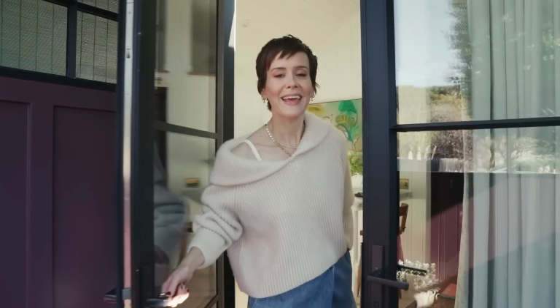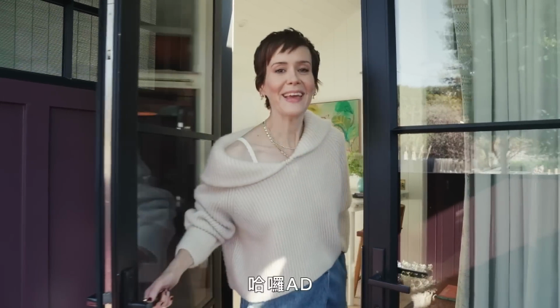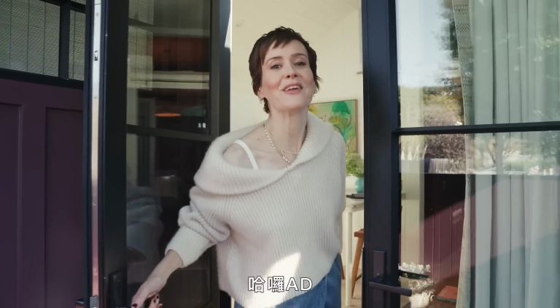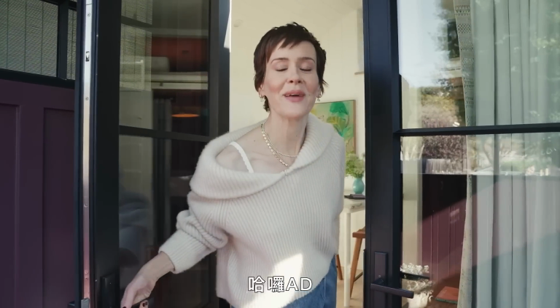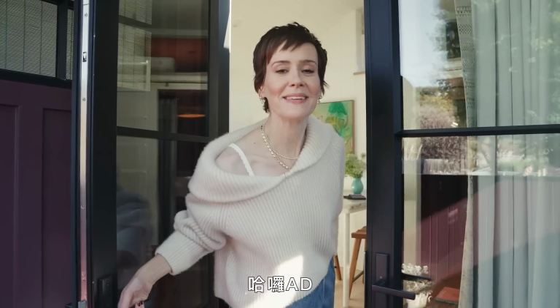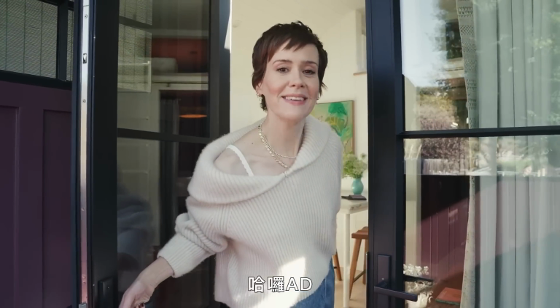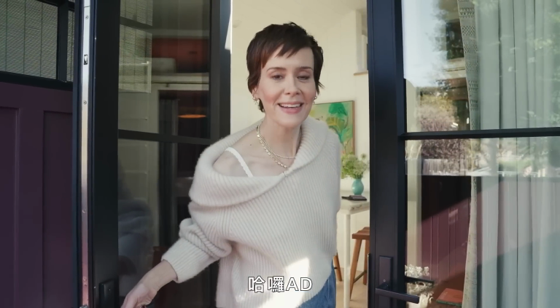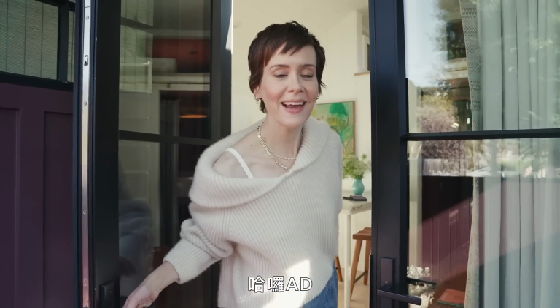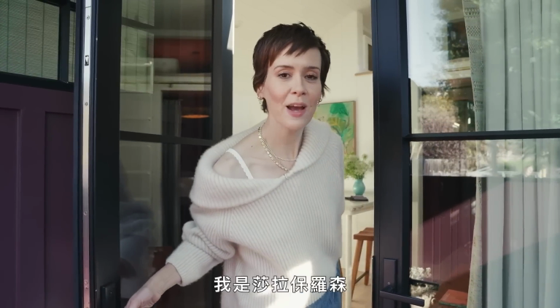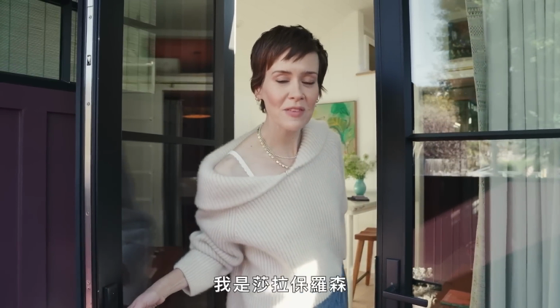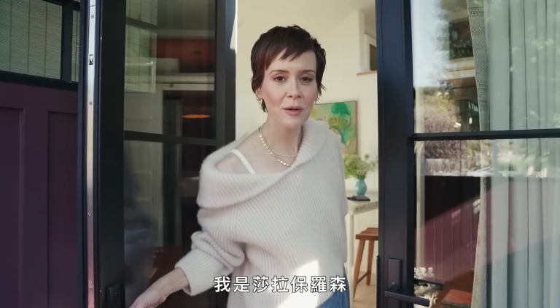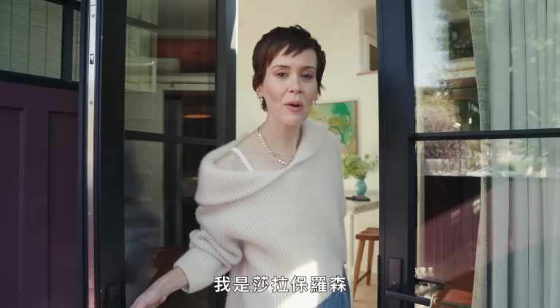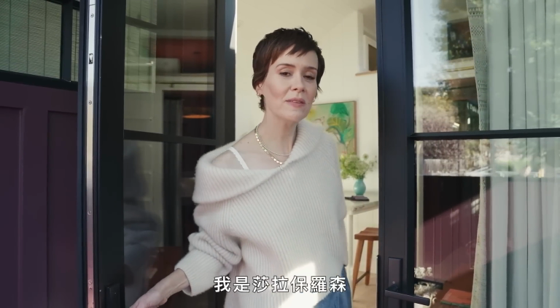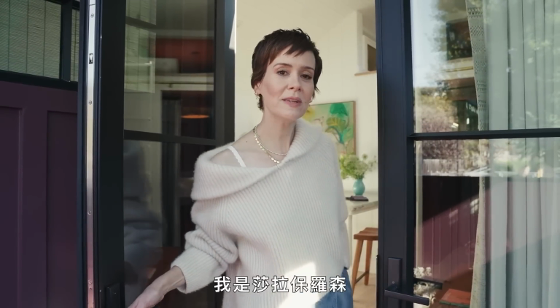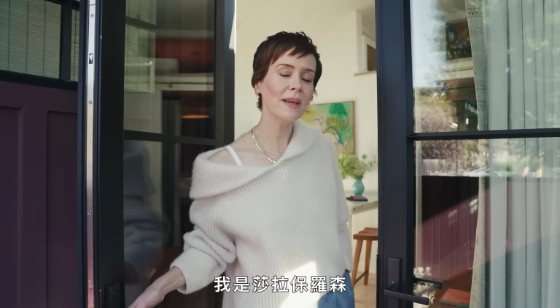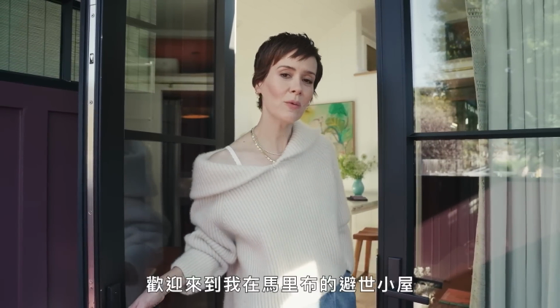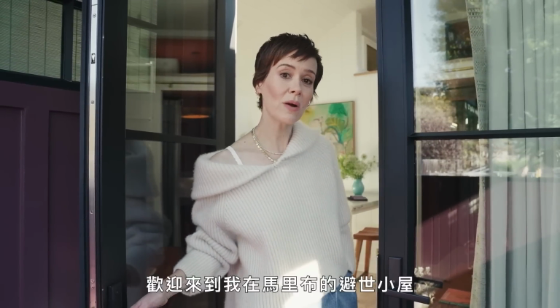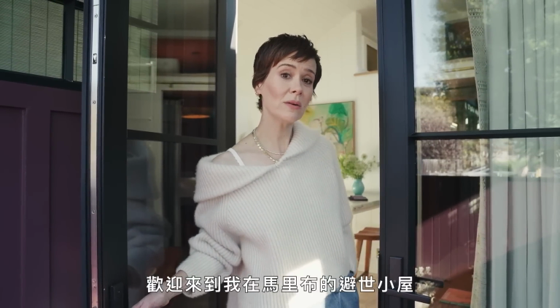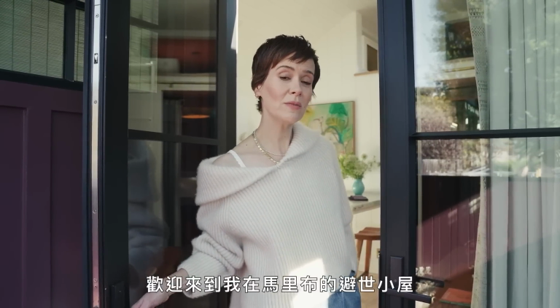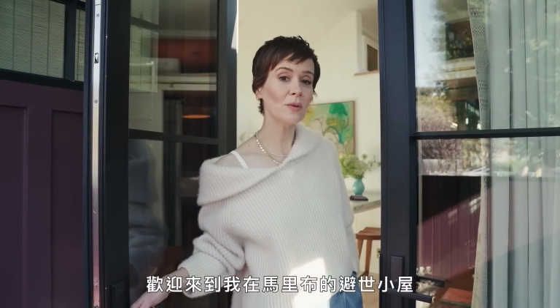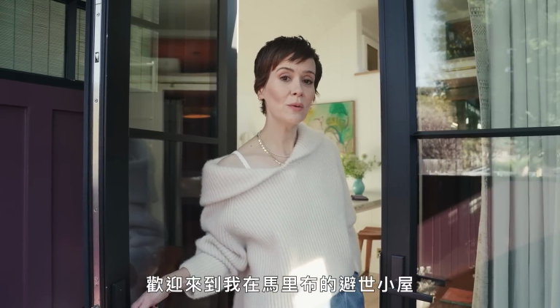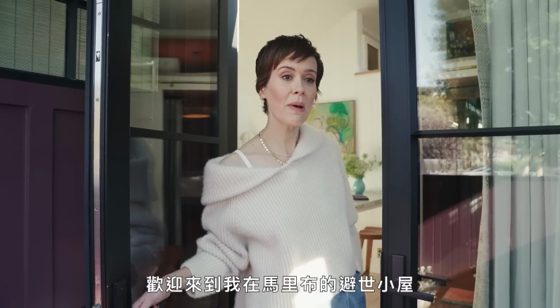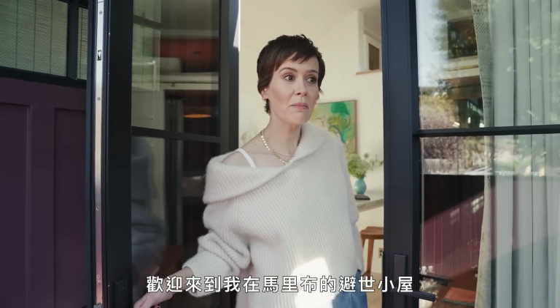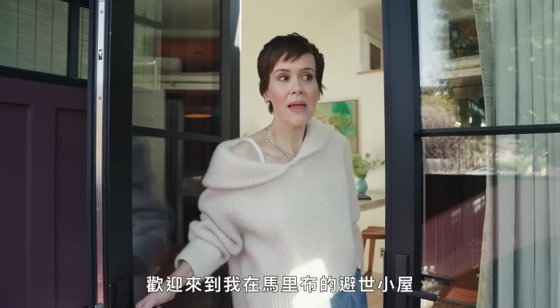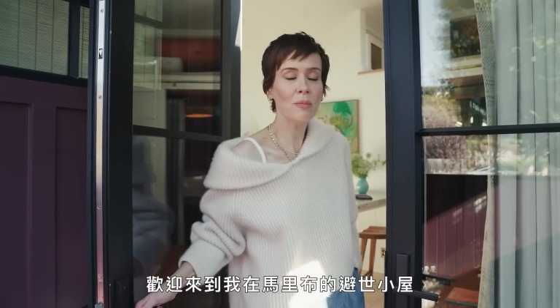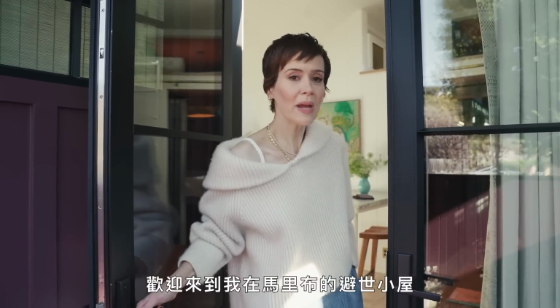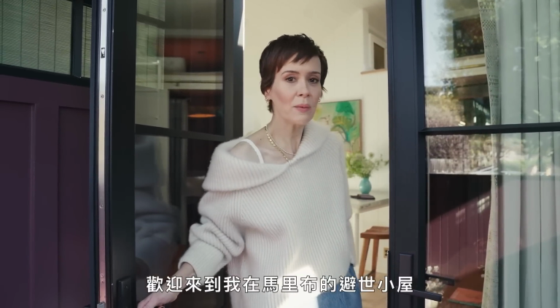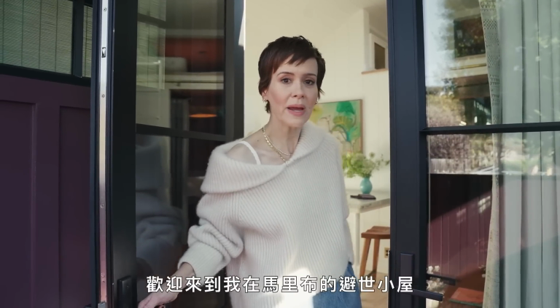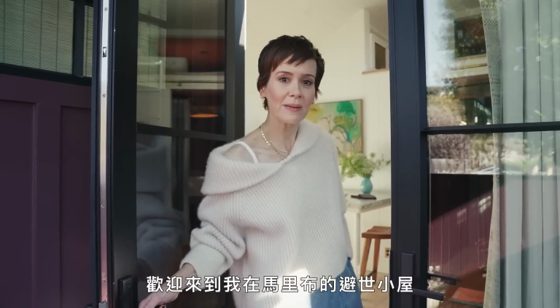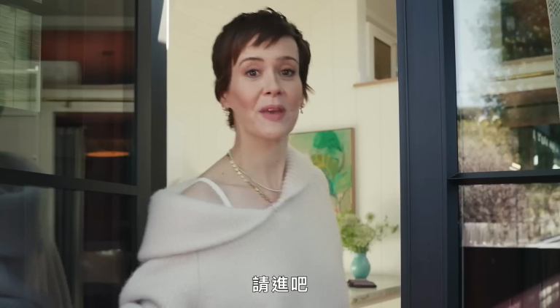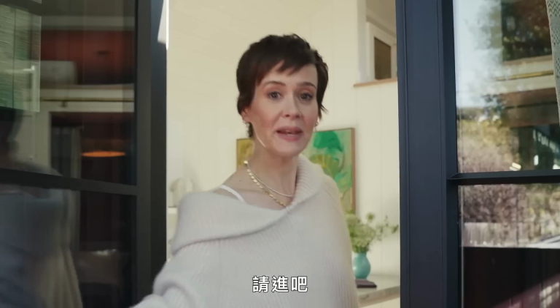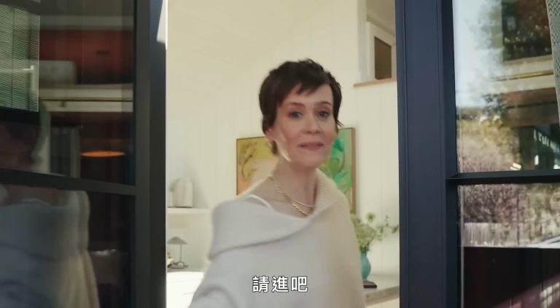Hello AD, I'm Sarah Paulson and welcome to my Malibu getaway. Come on in.